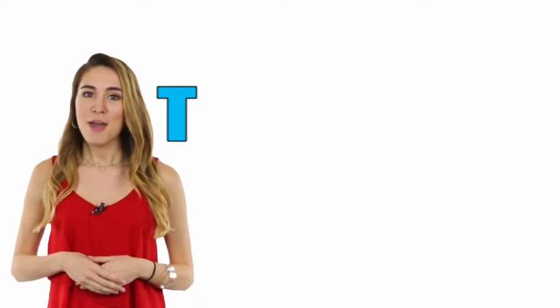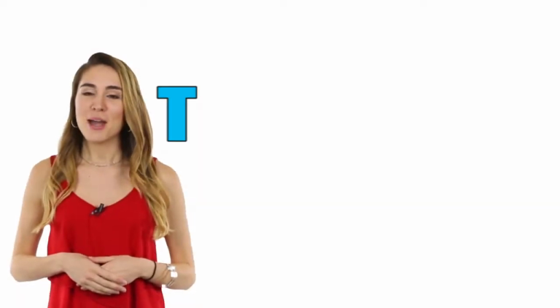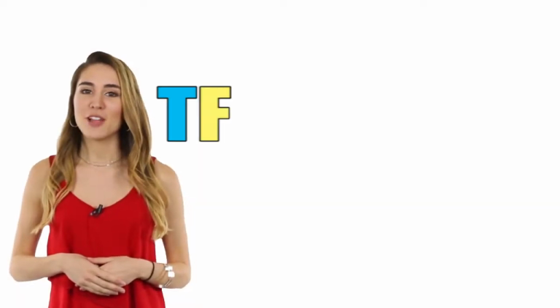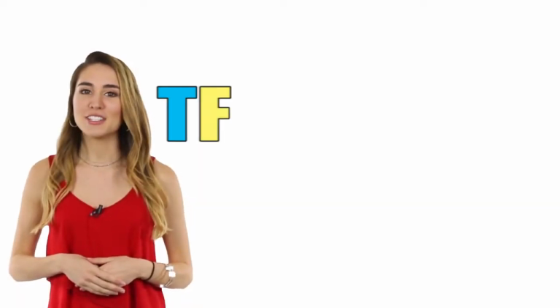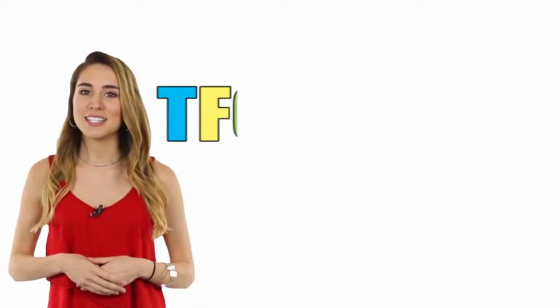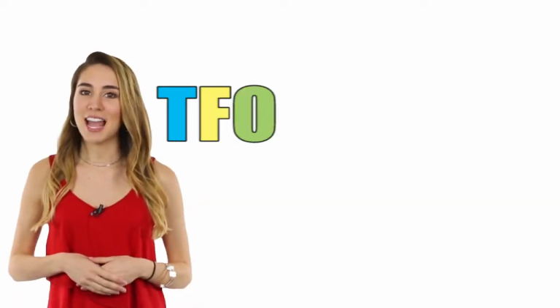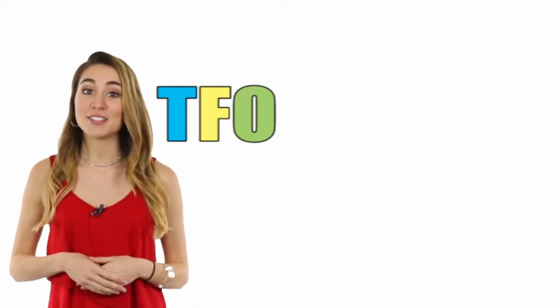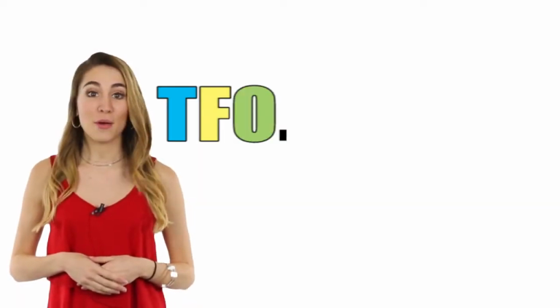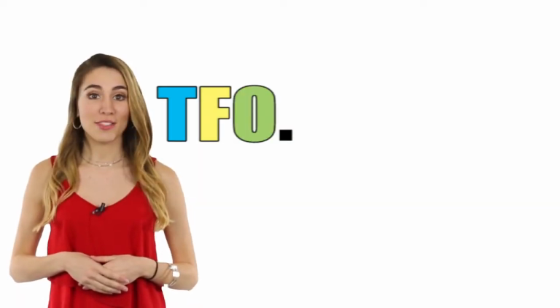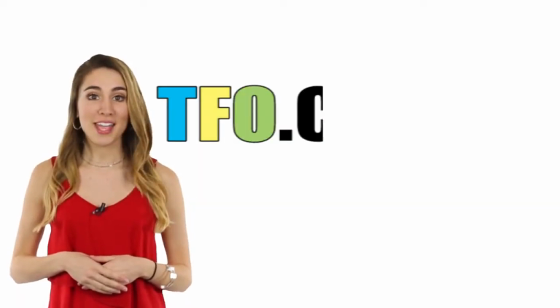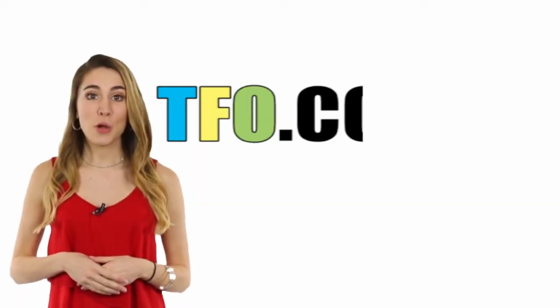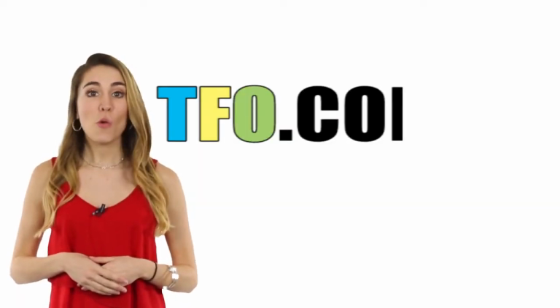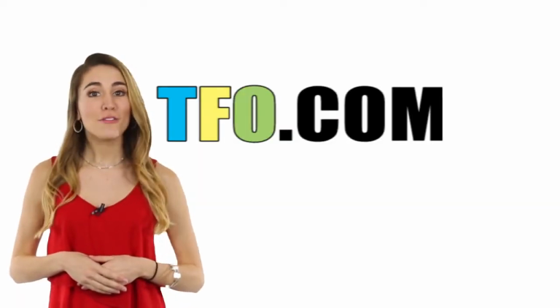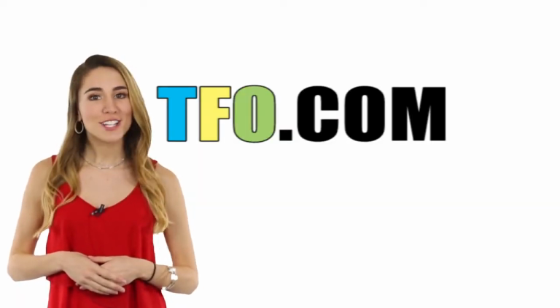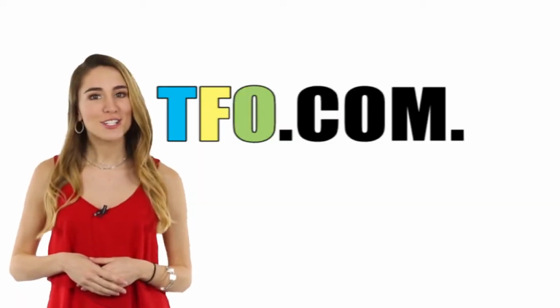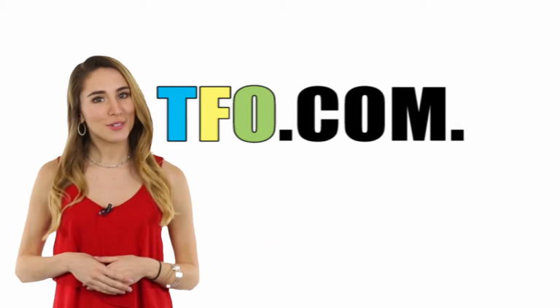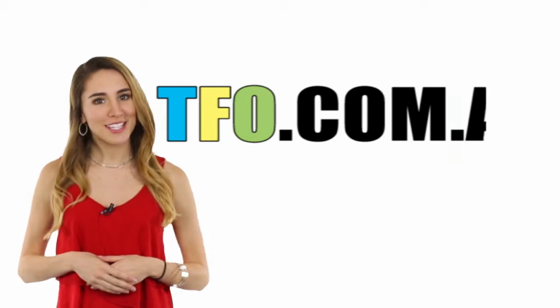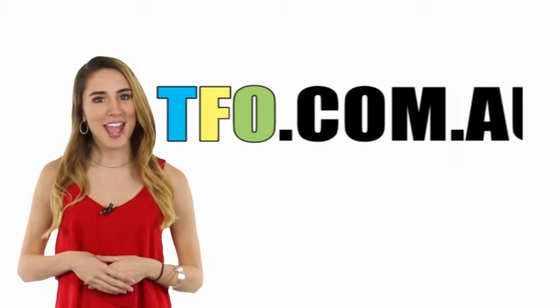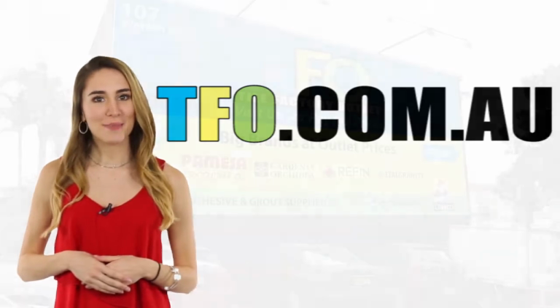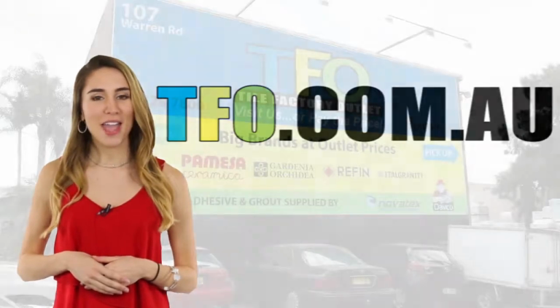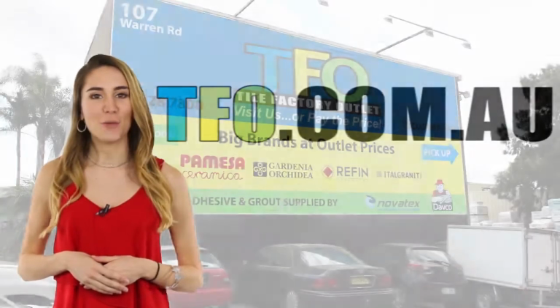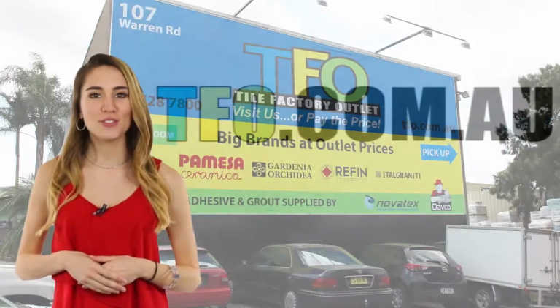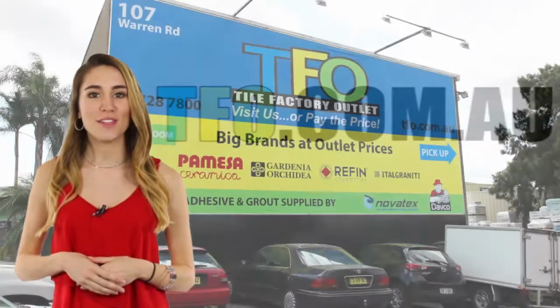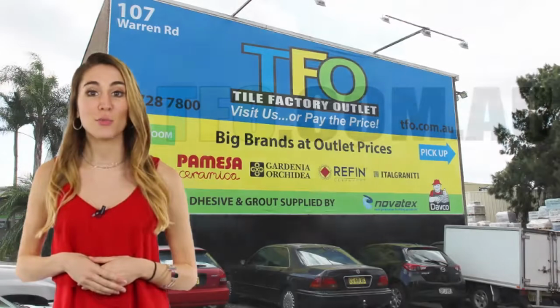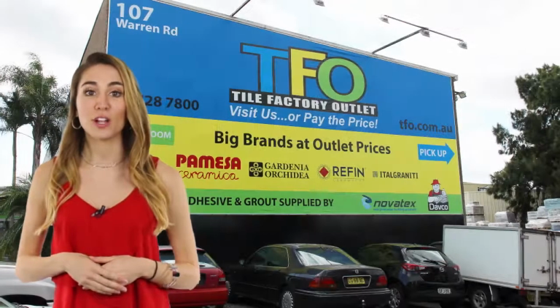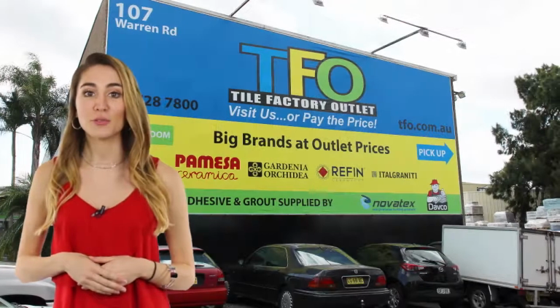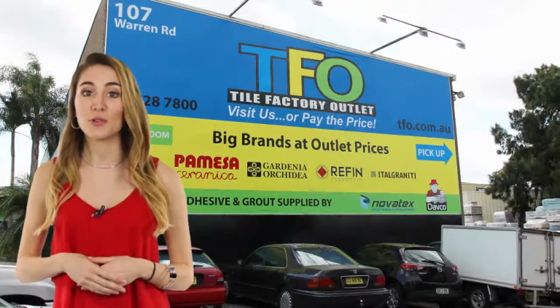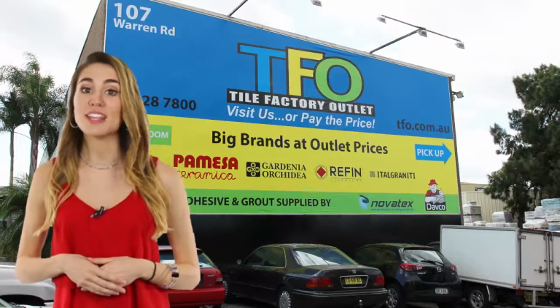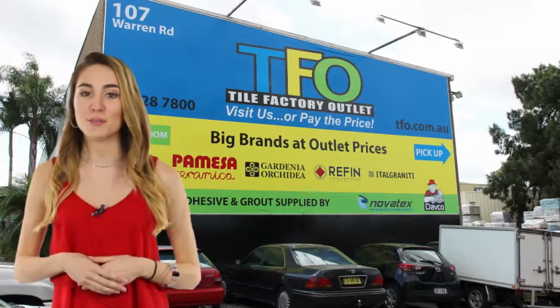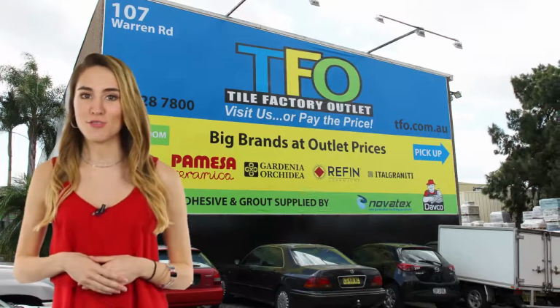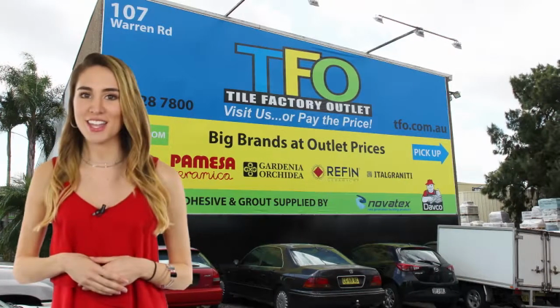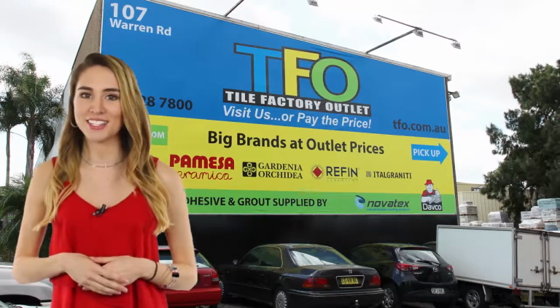Buy travertine tiles now online or visit our store today at 107 Warren Road, Smithfield.